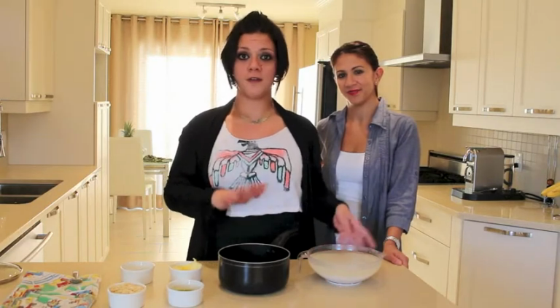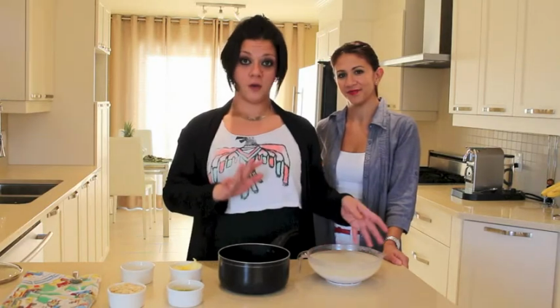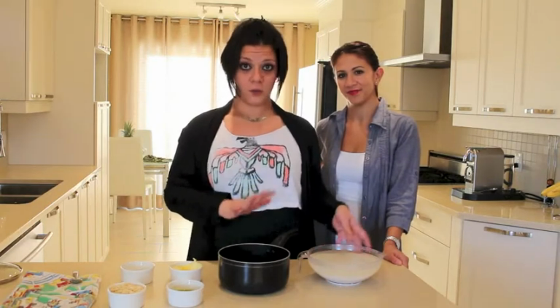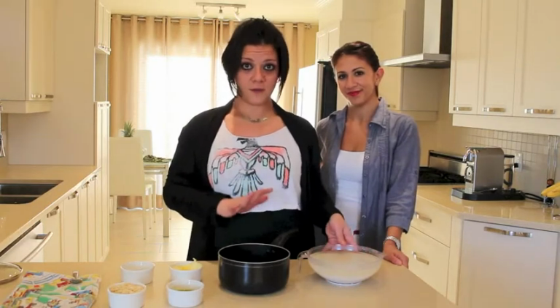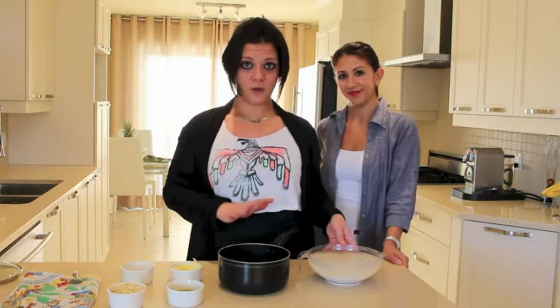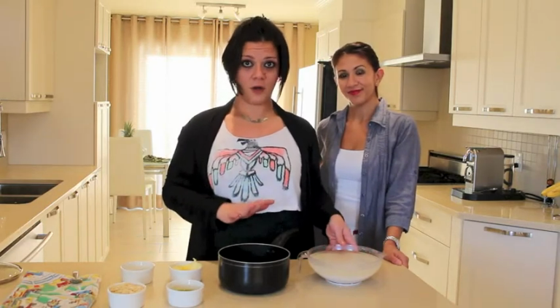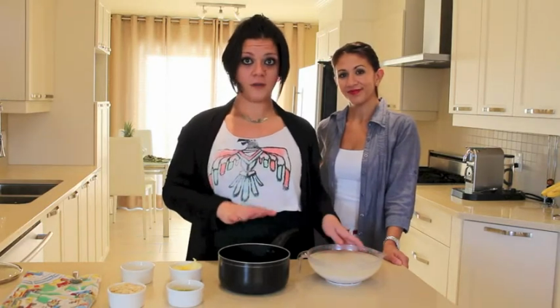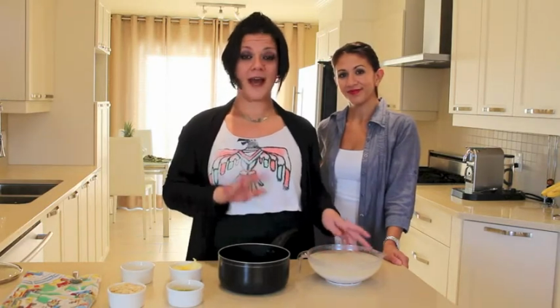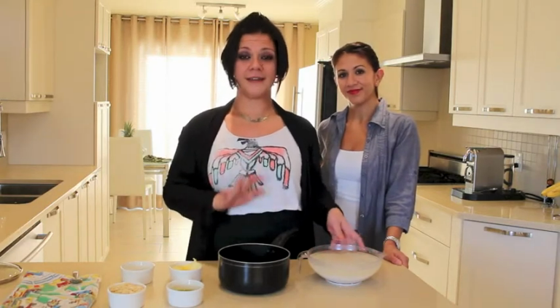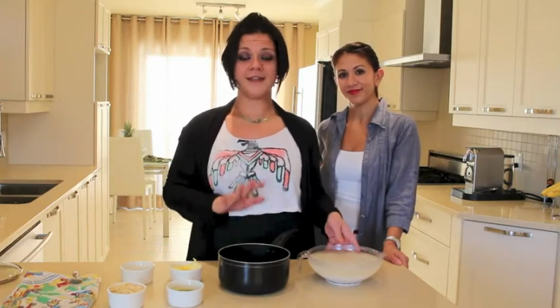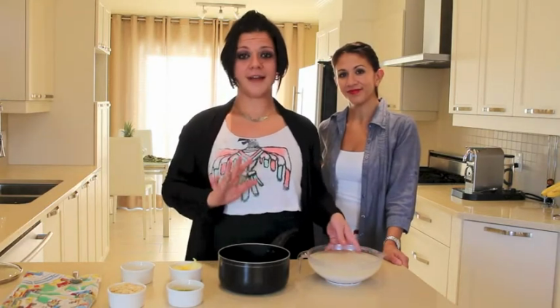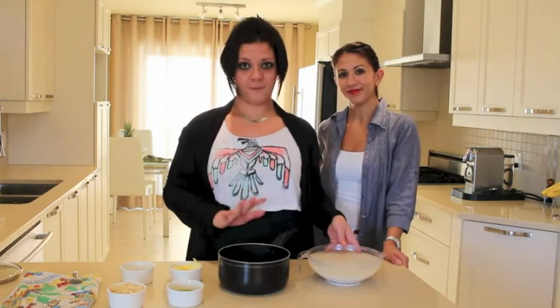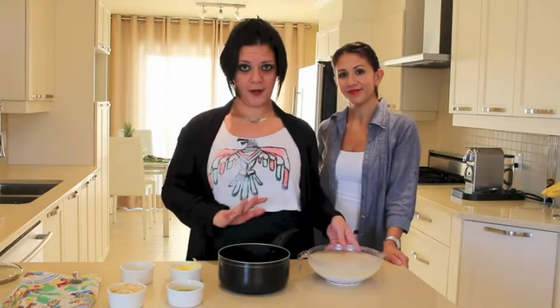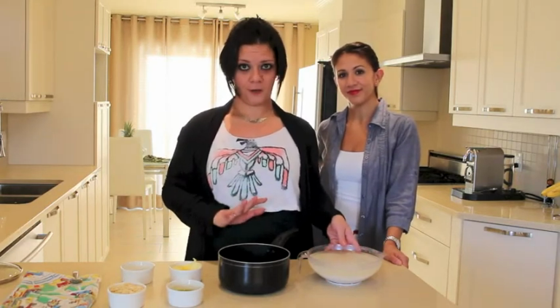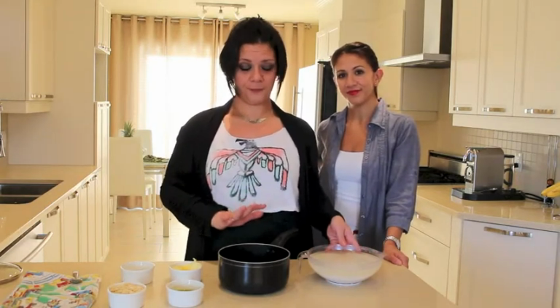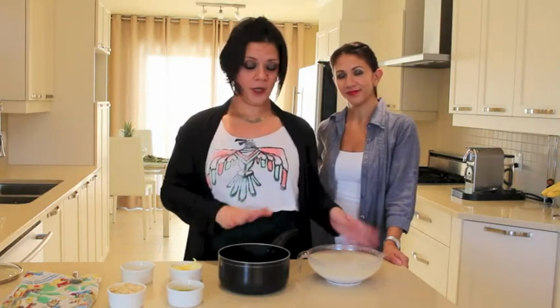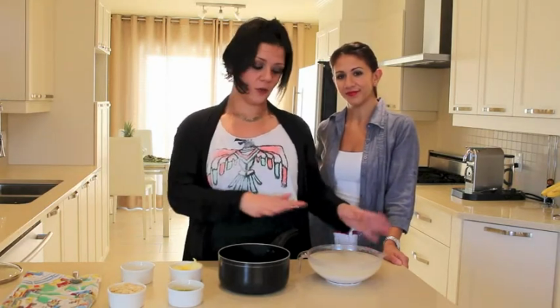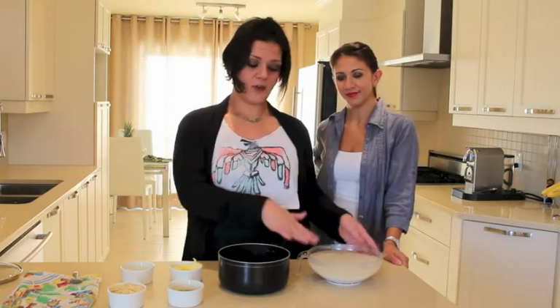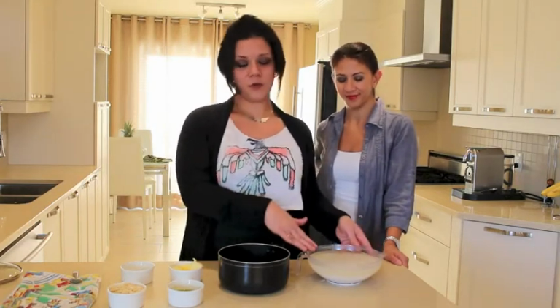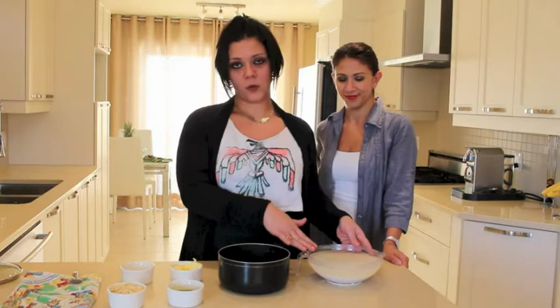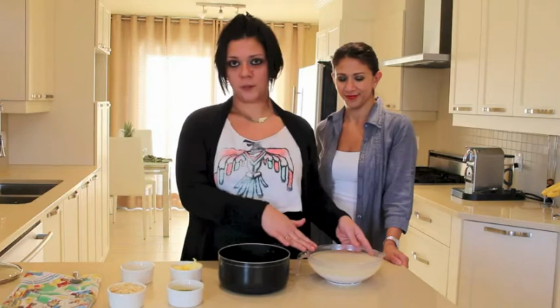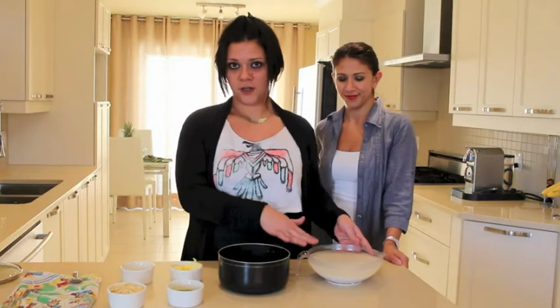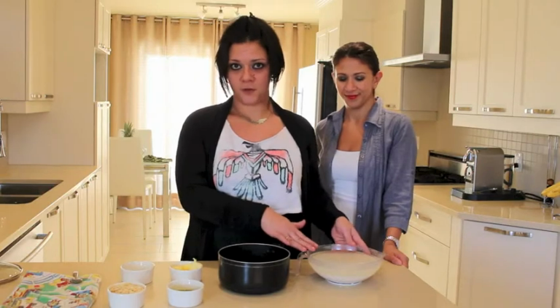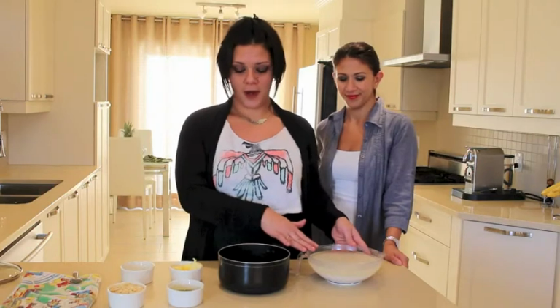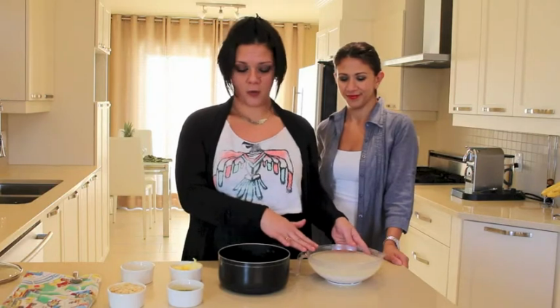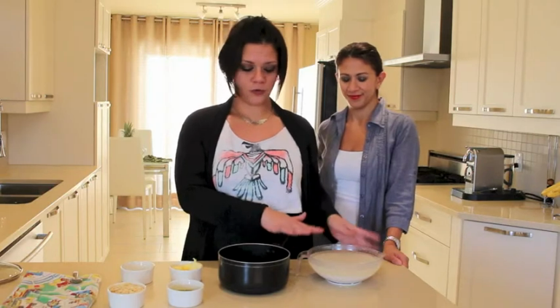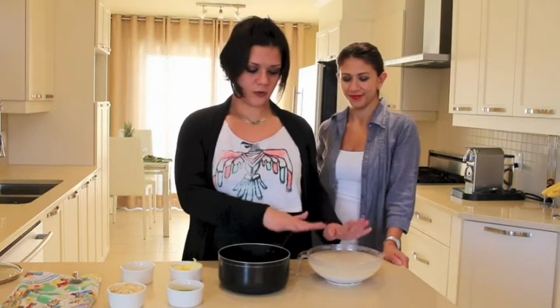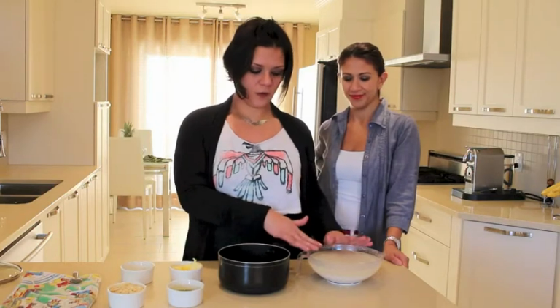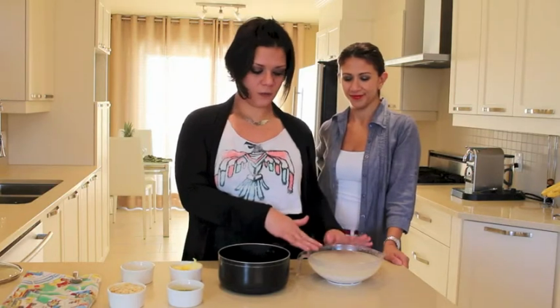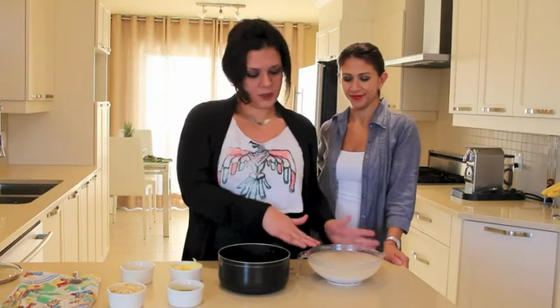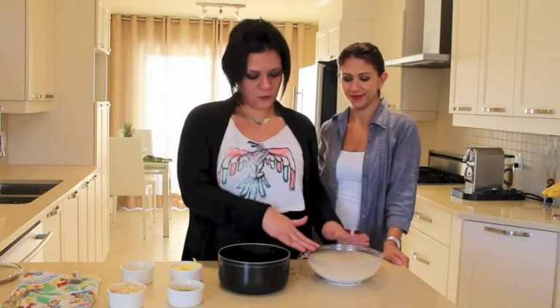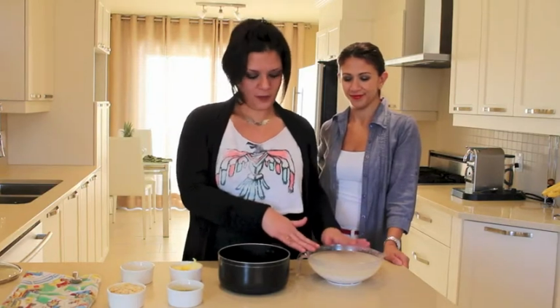The first thing you have to do is soak your rice with salt for at least half an hour. I've been soaking mine for an hour, so it's ready.